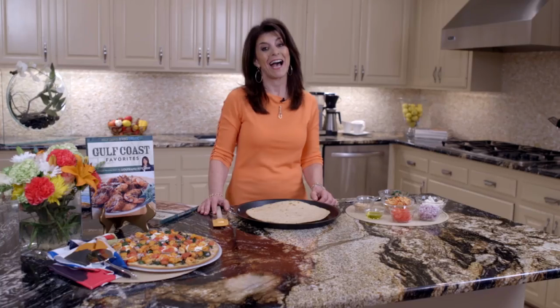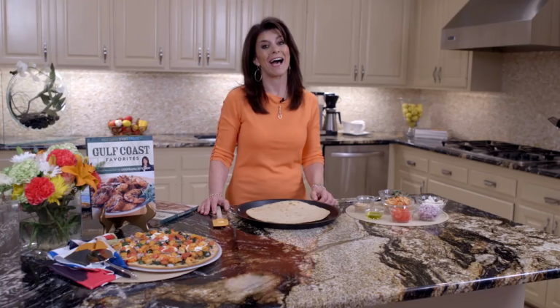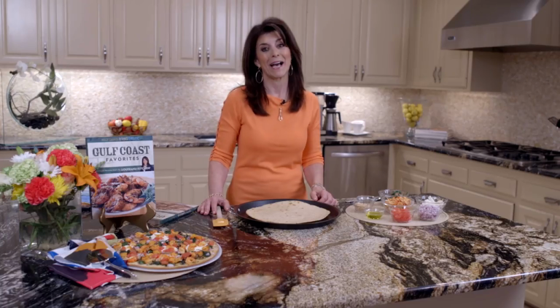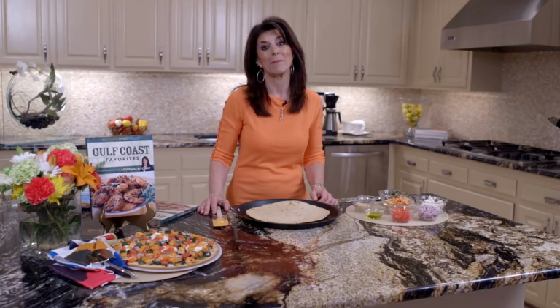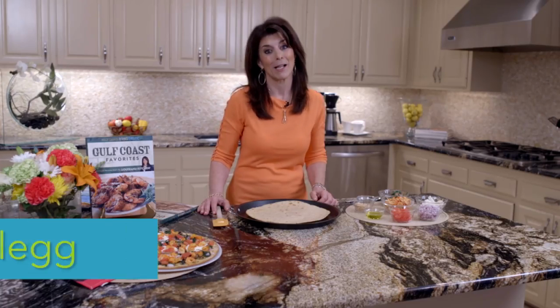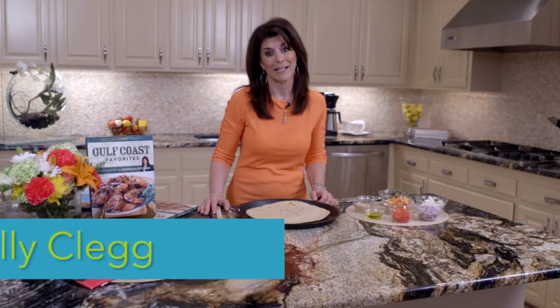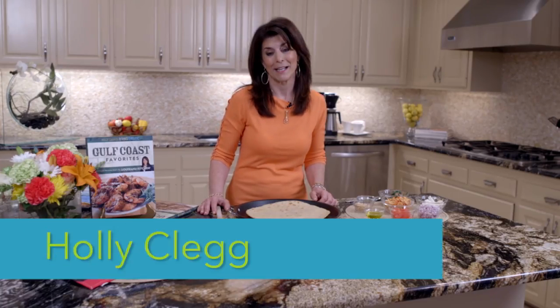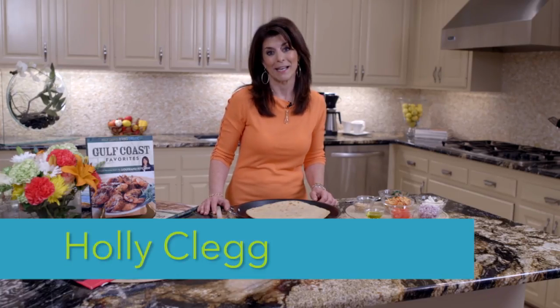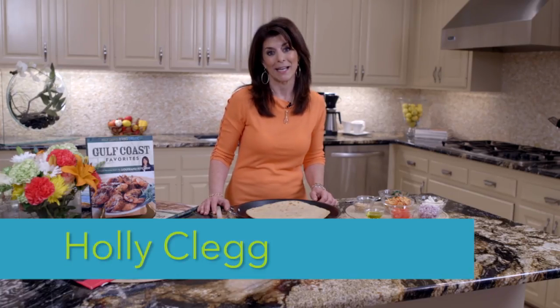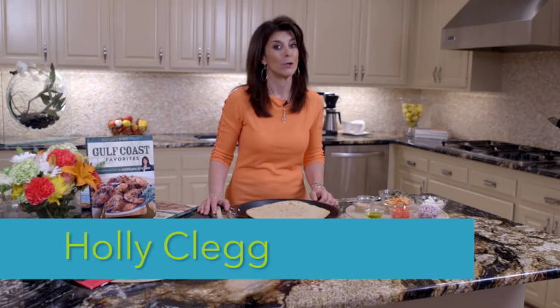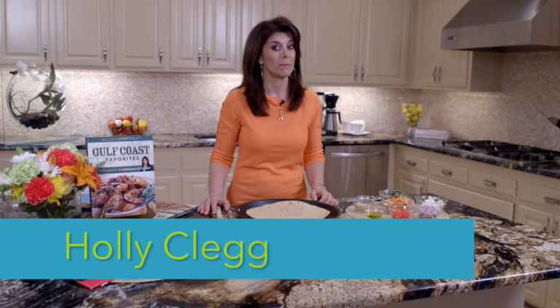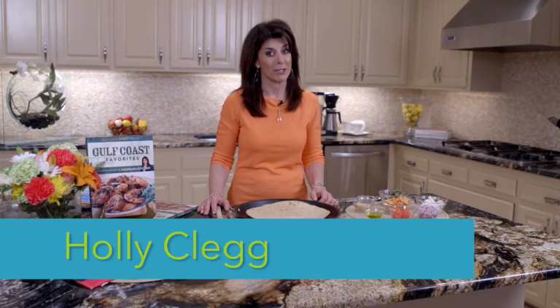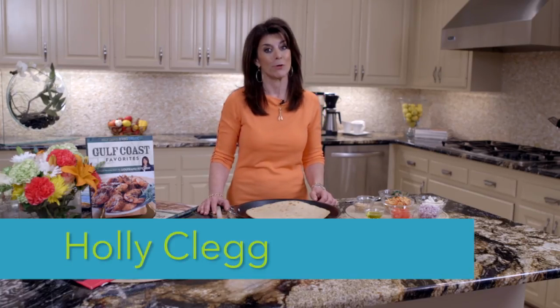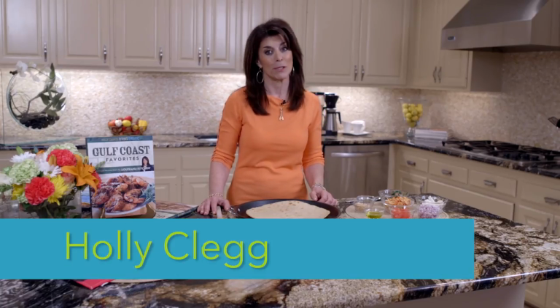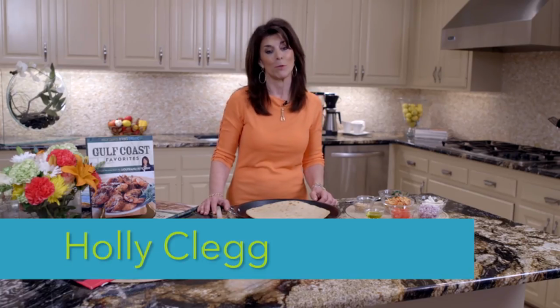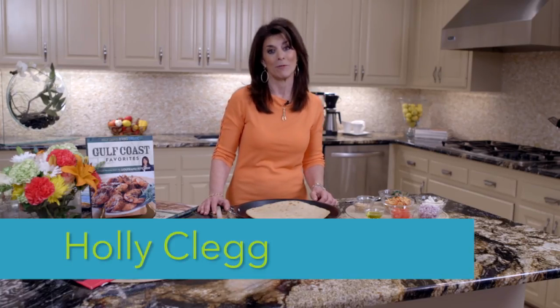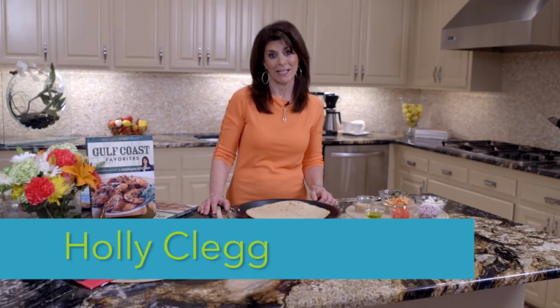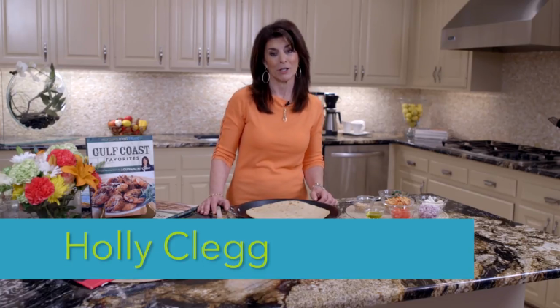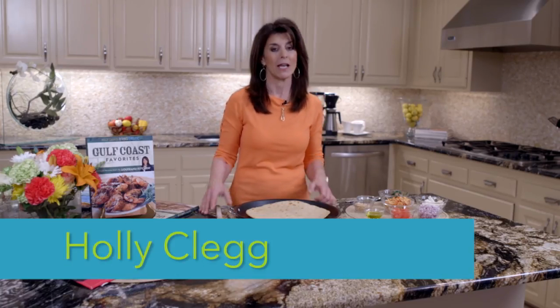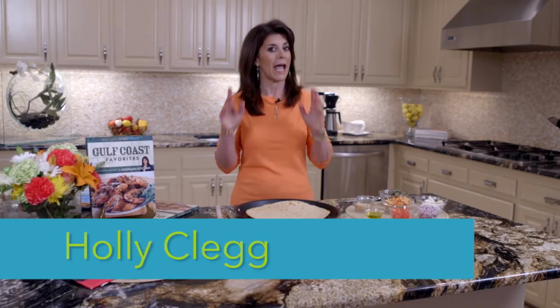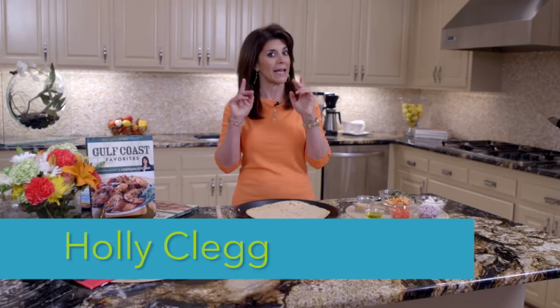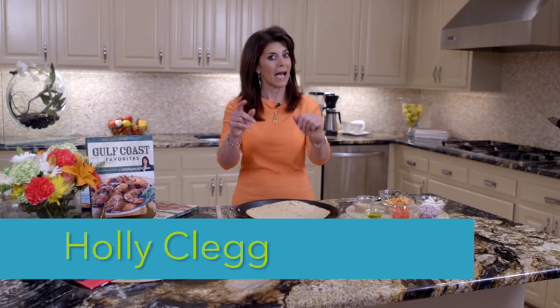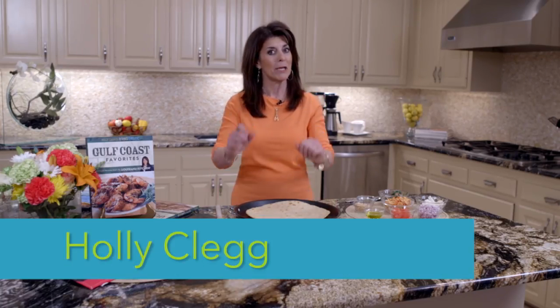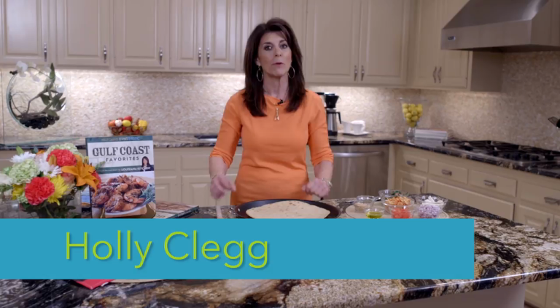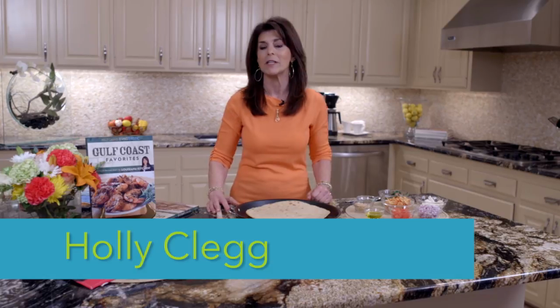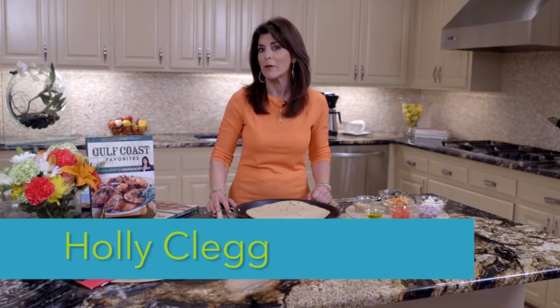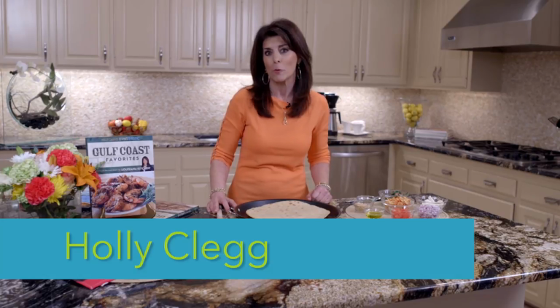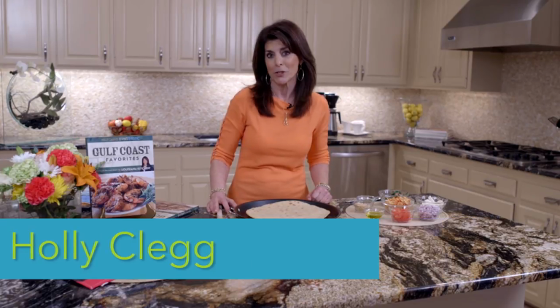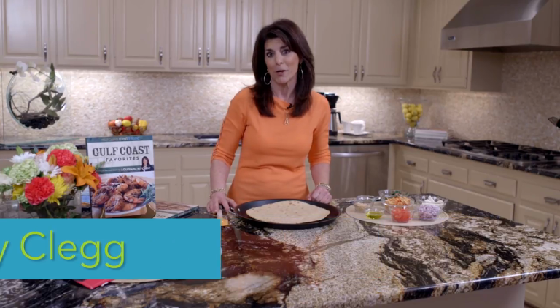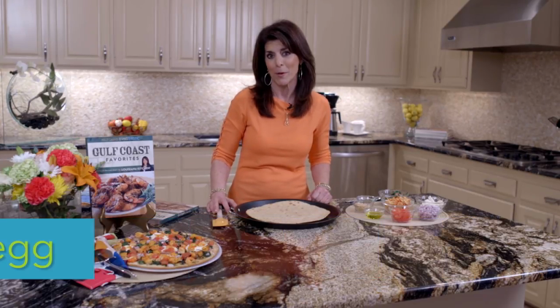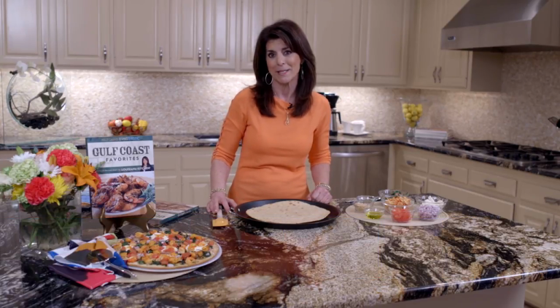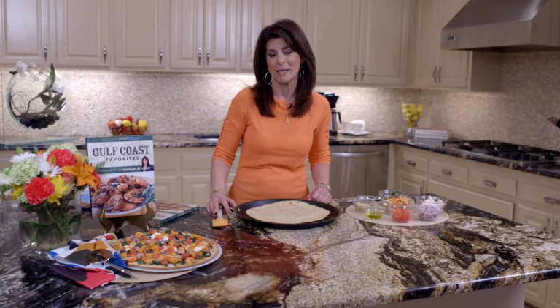Hi, I'm Holly Clegg, and you're in my Trim and Terrific kitchen, and I'm here with another rush hour recipe.